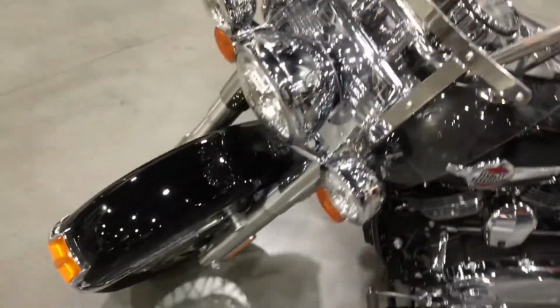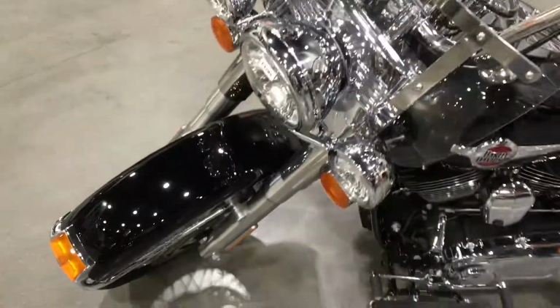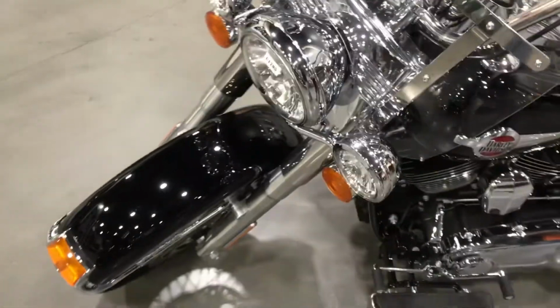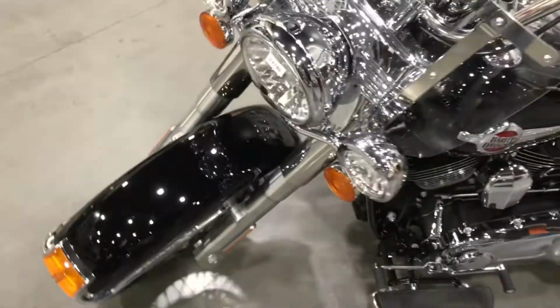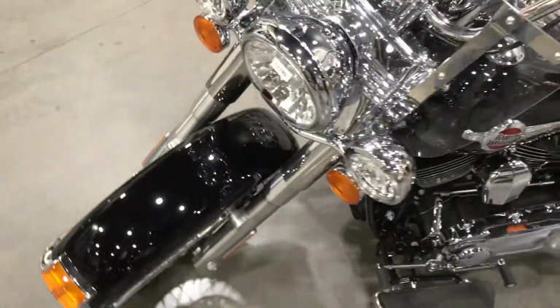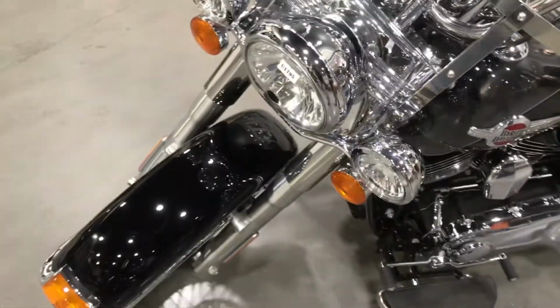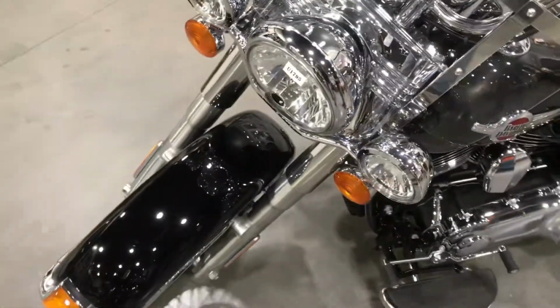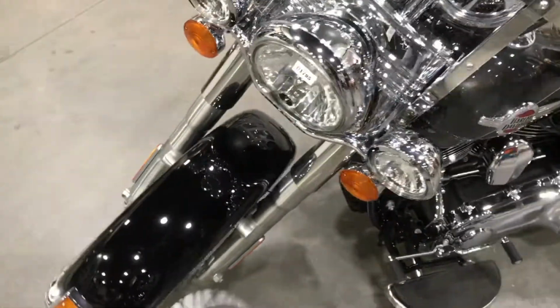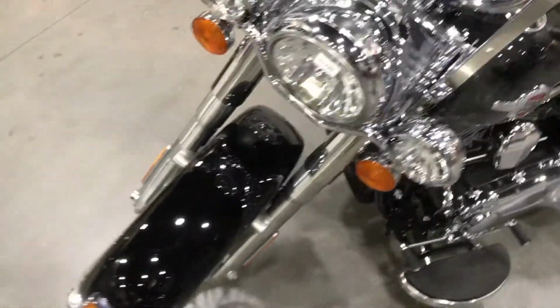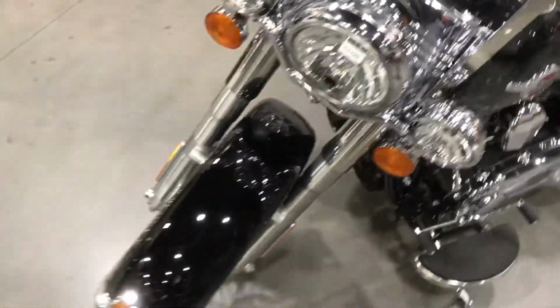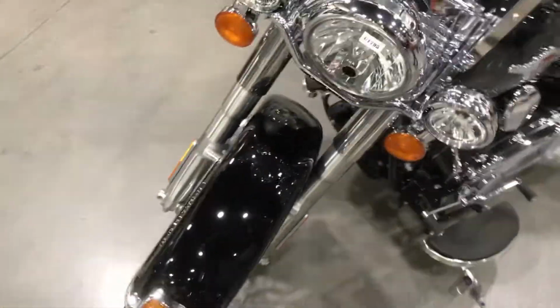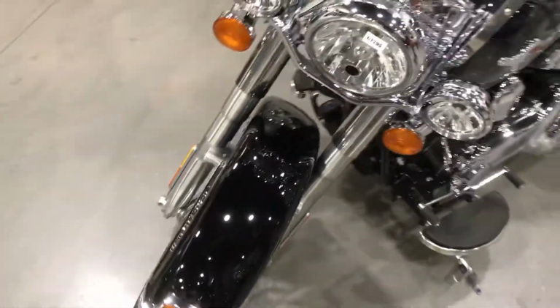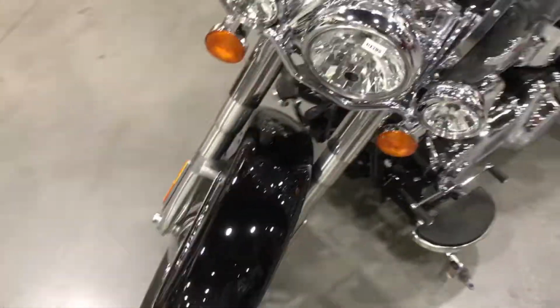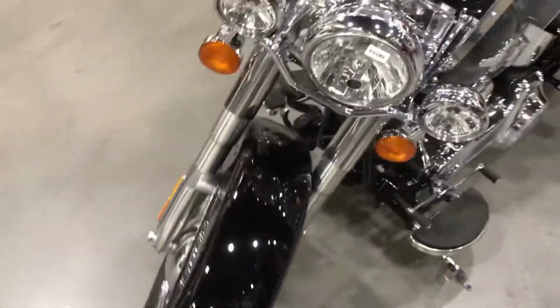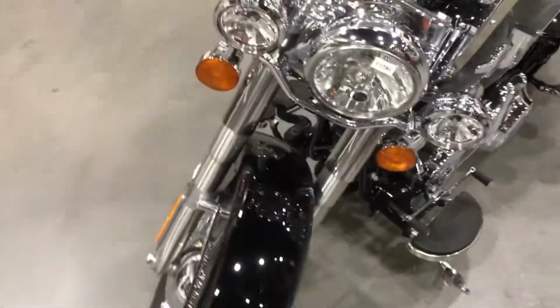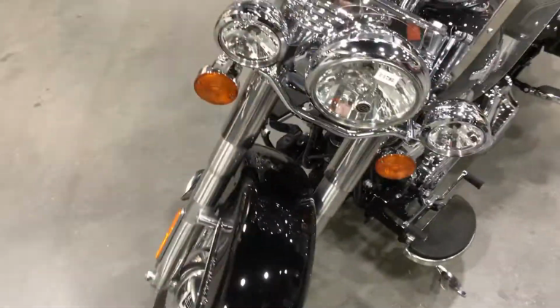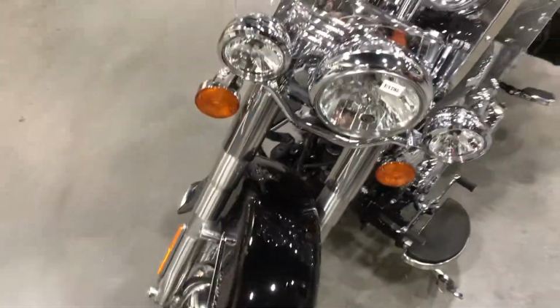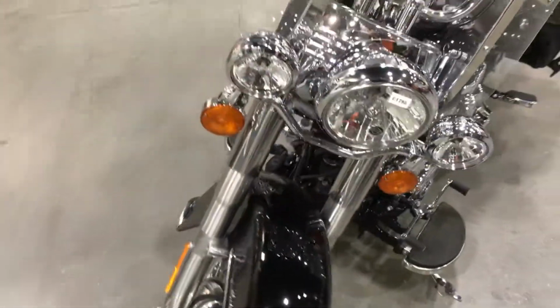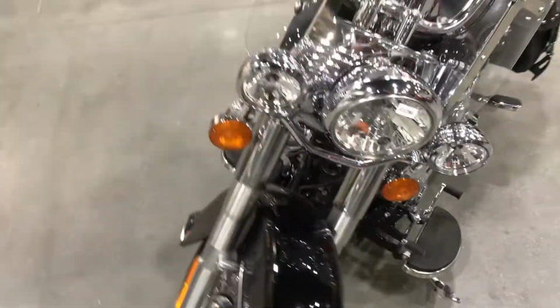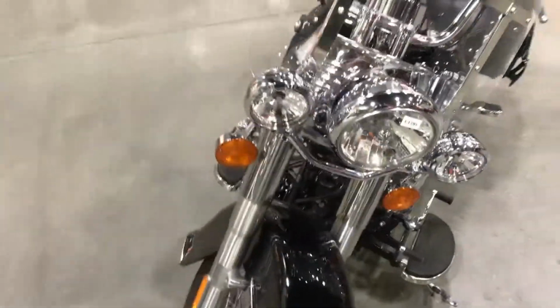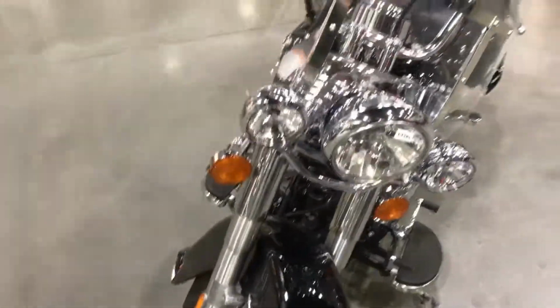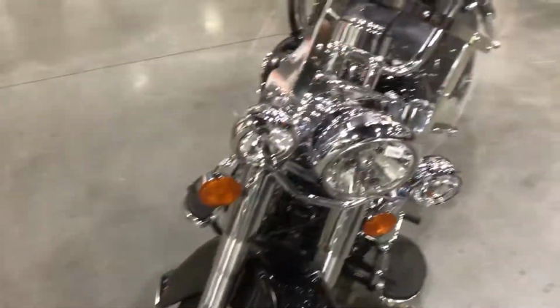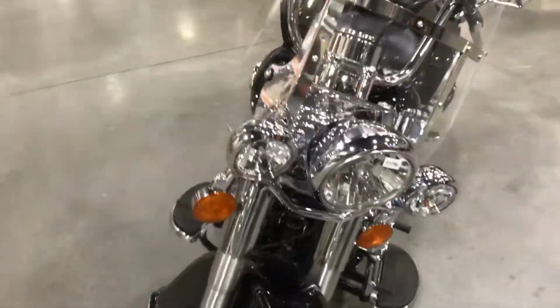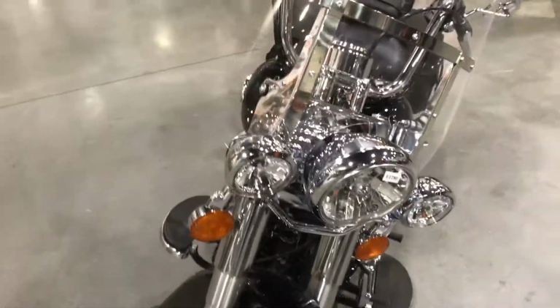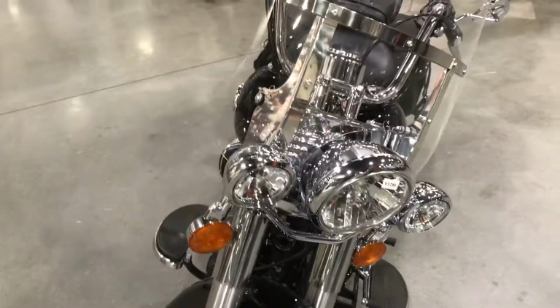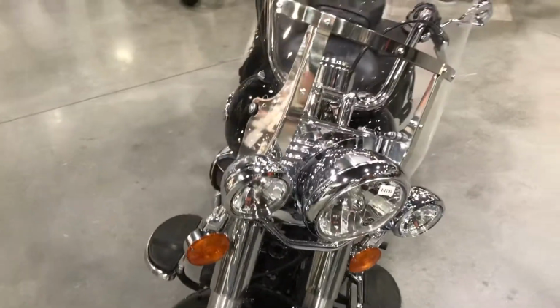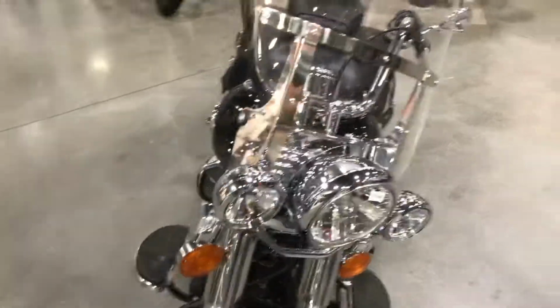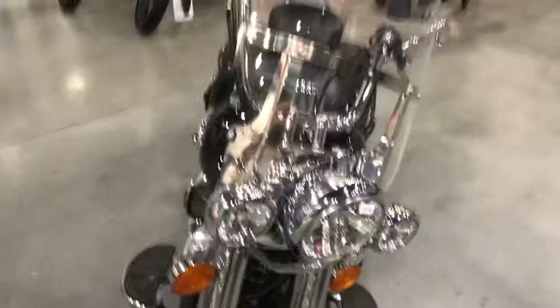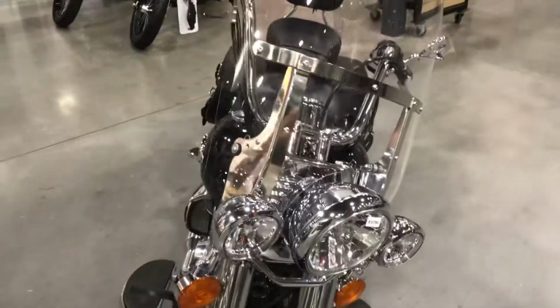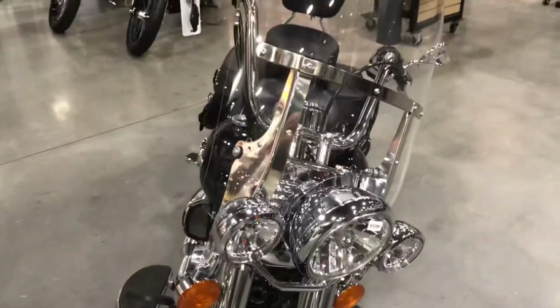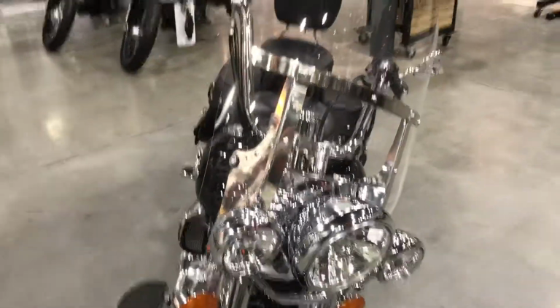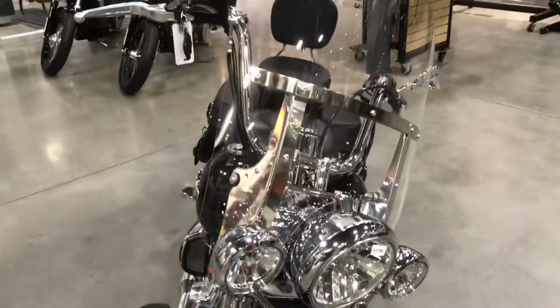If you're interested in this bike, make sure you call or stop in the shop and talk to Brian and Dan and we'll get you squared away.